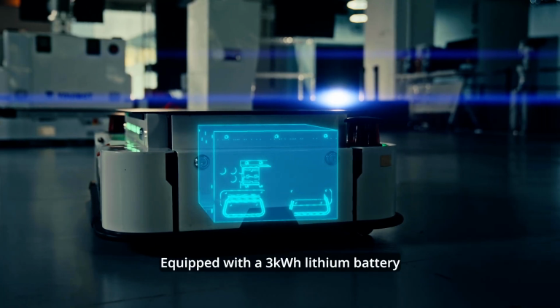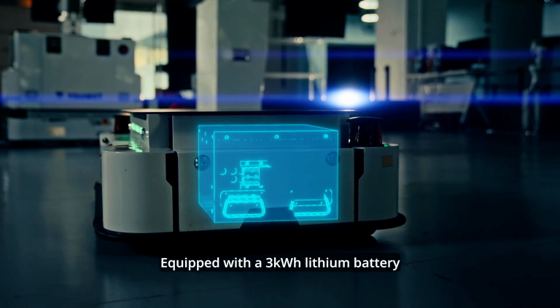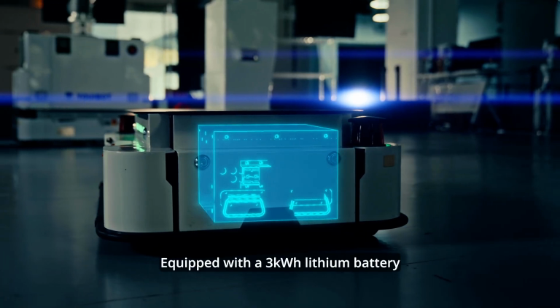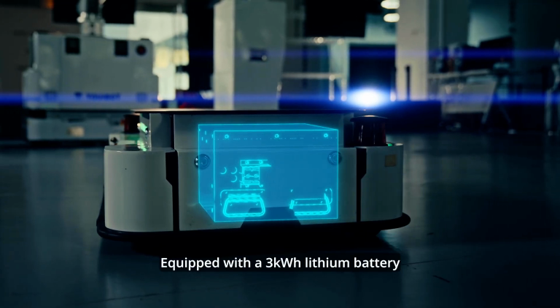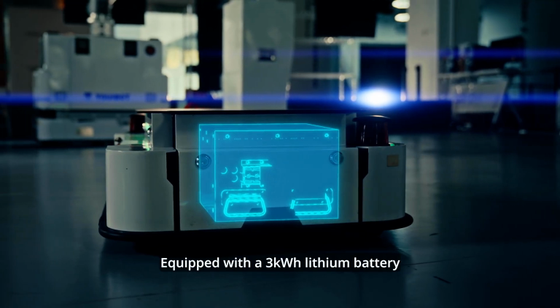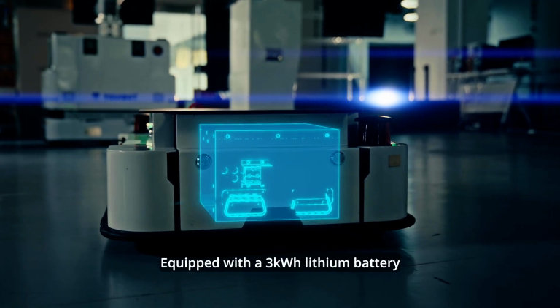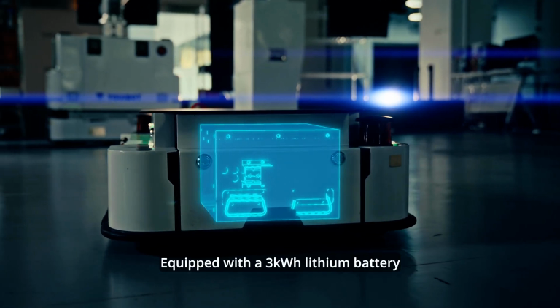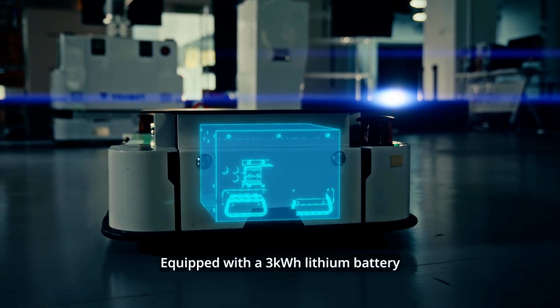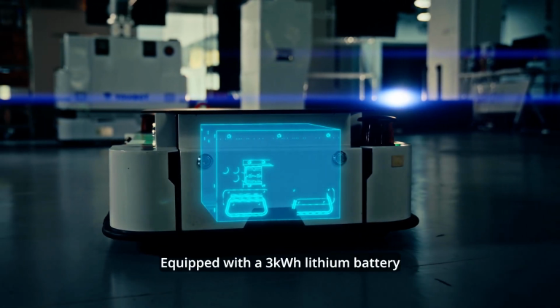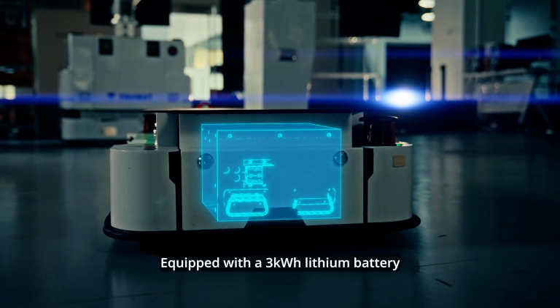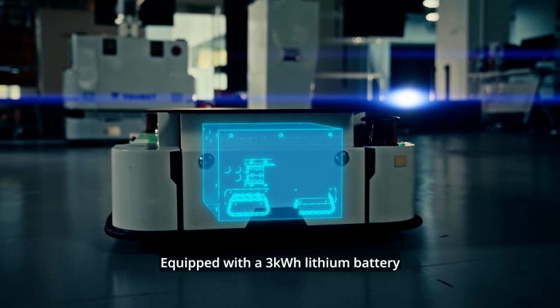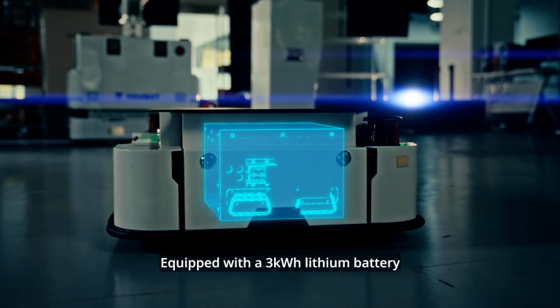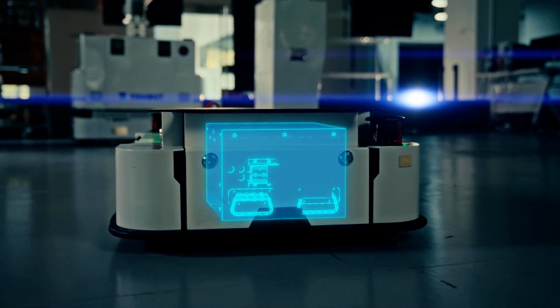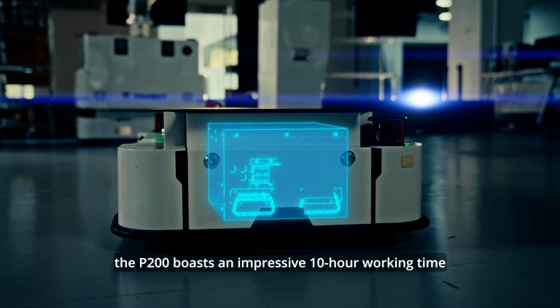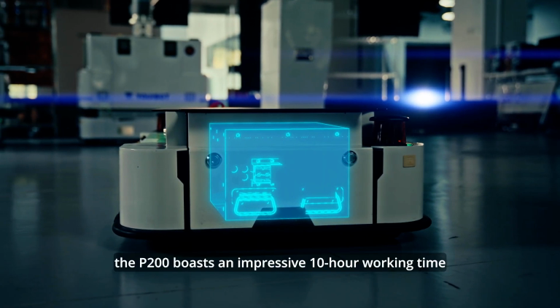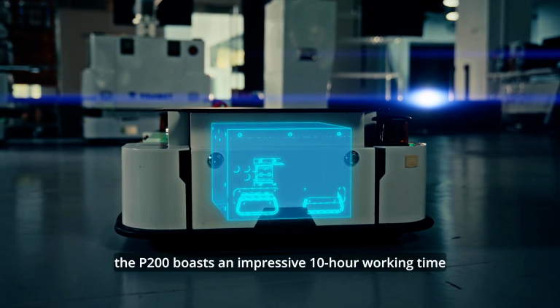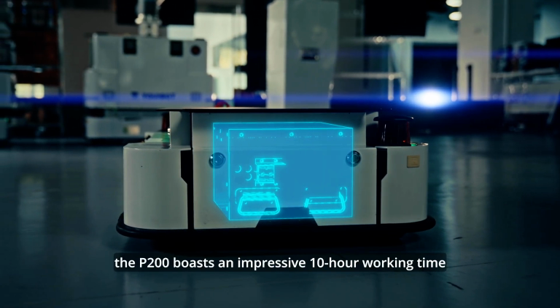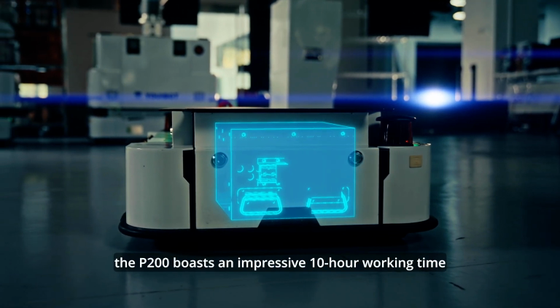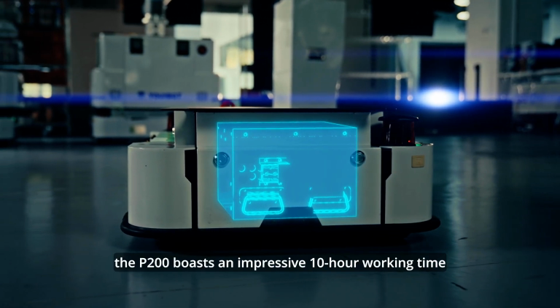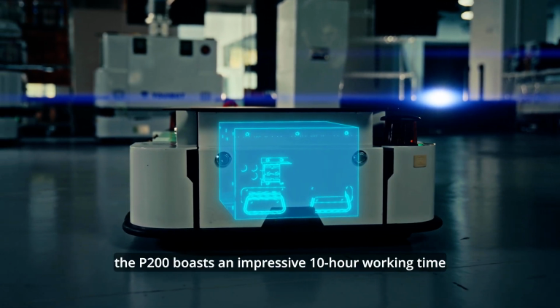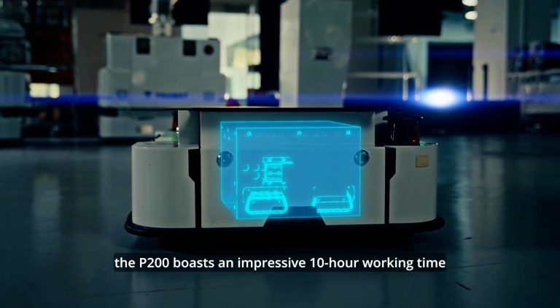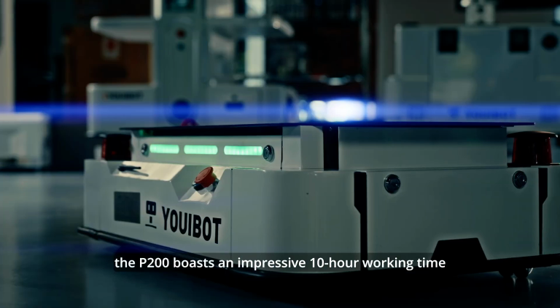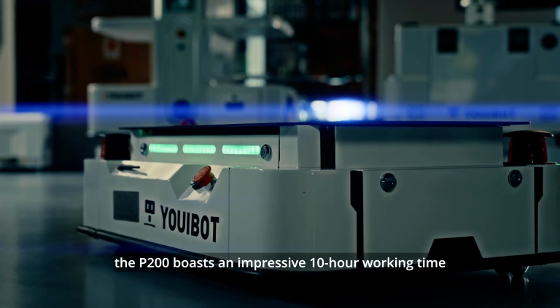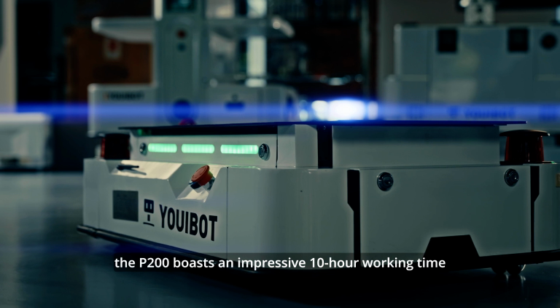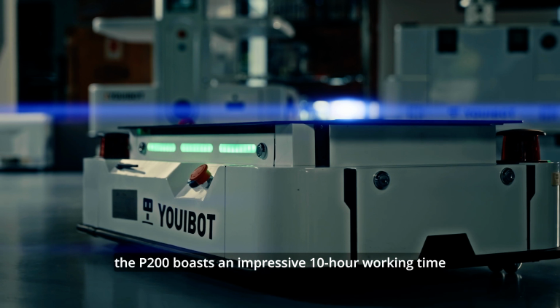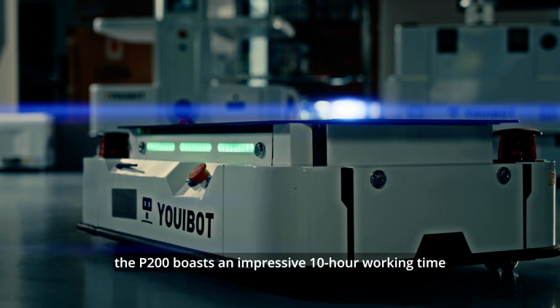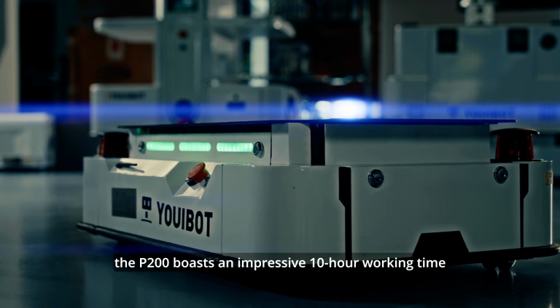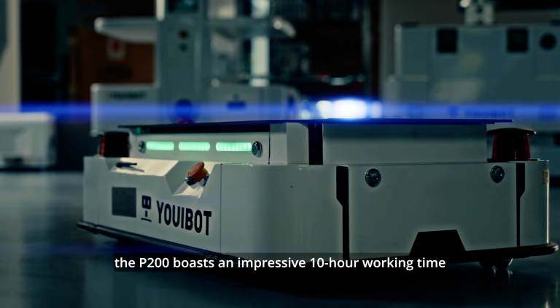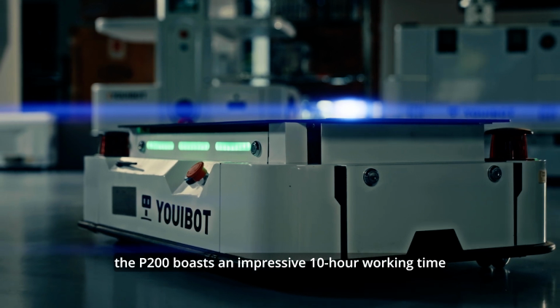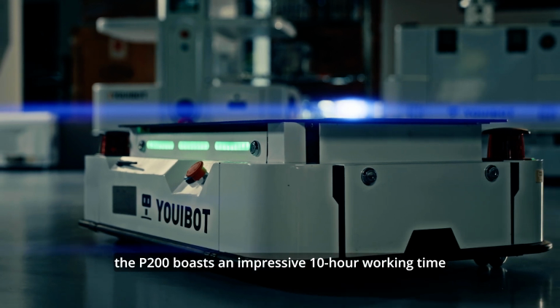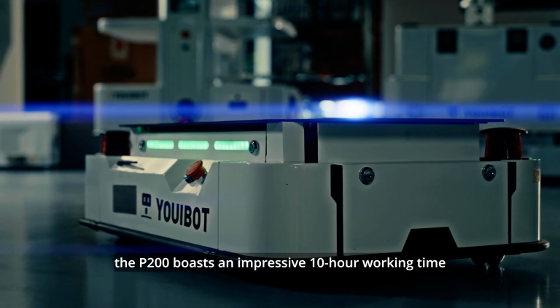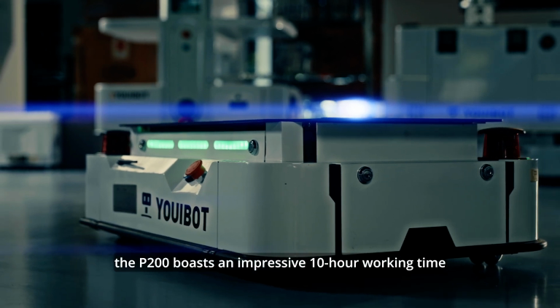Equipped with a 3 kWh lithium battery, the P200 boasts an impressive 10-hour working time.